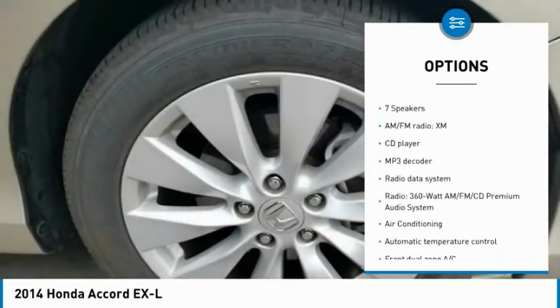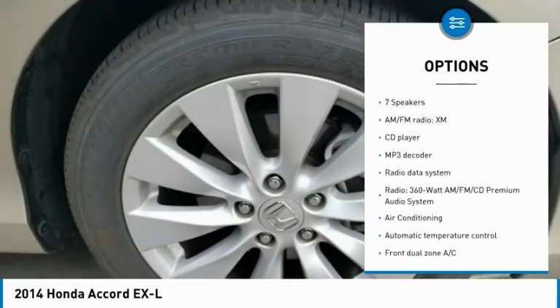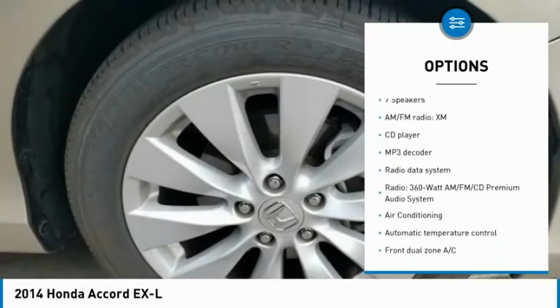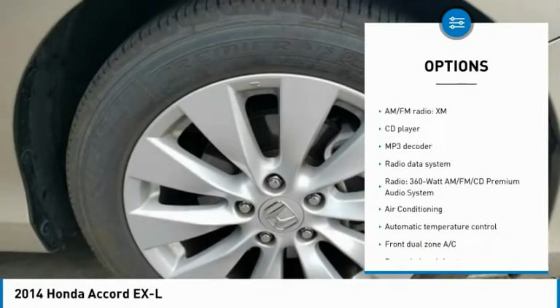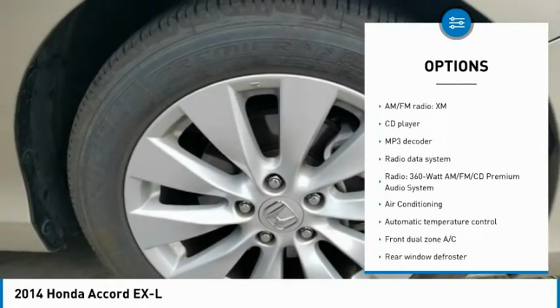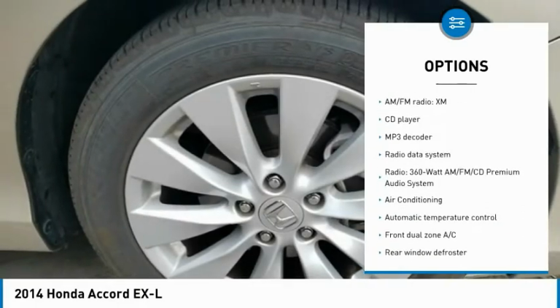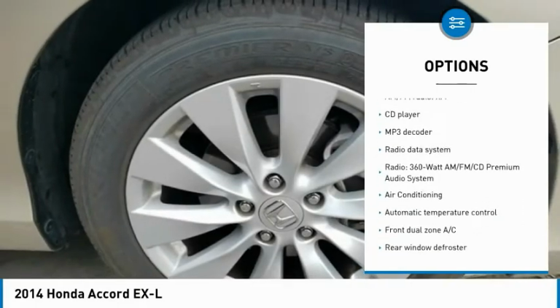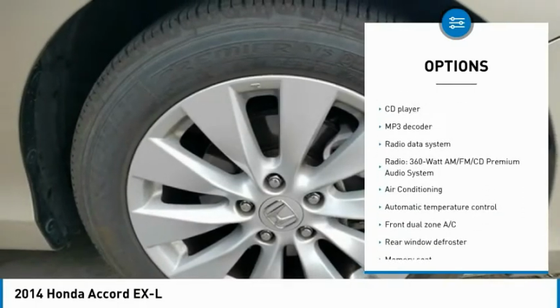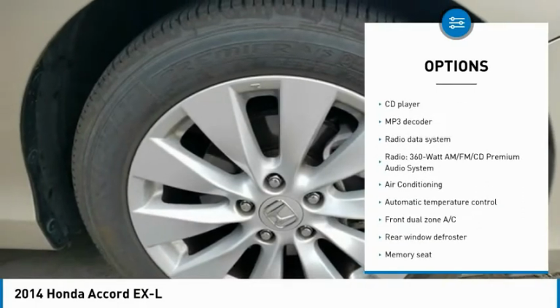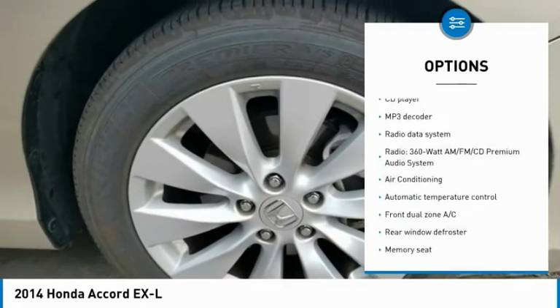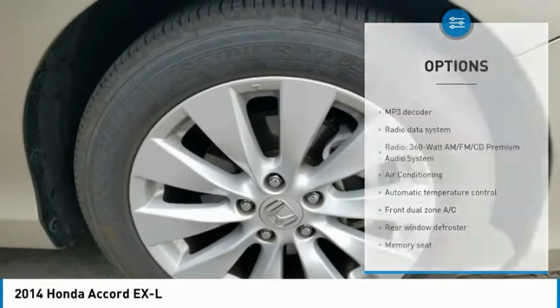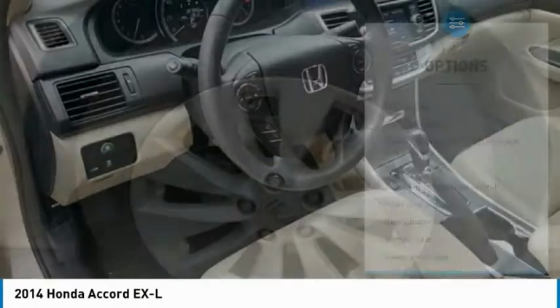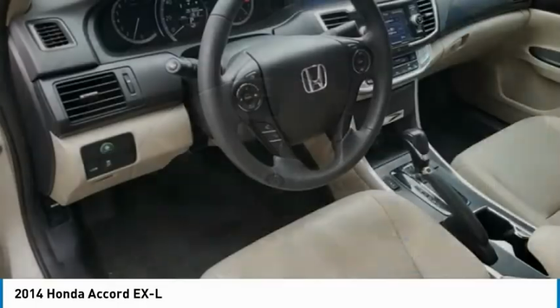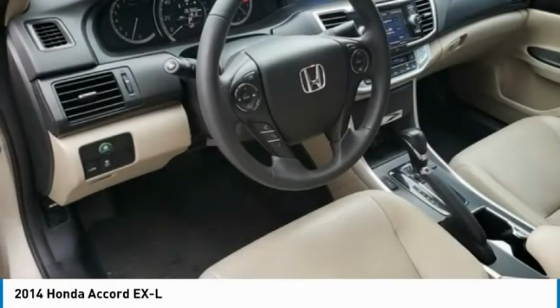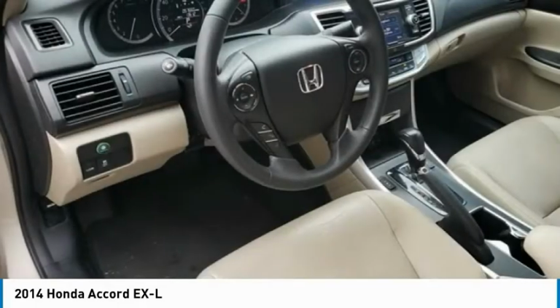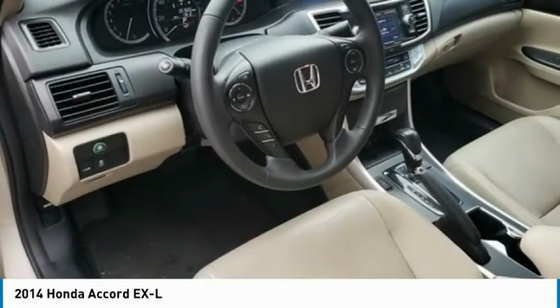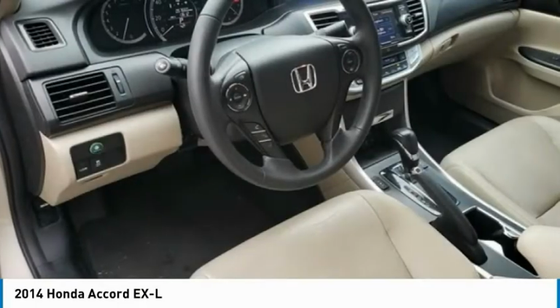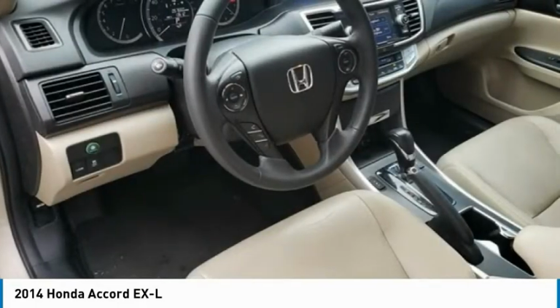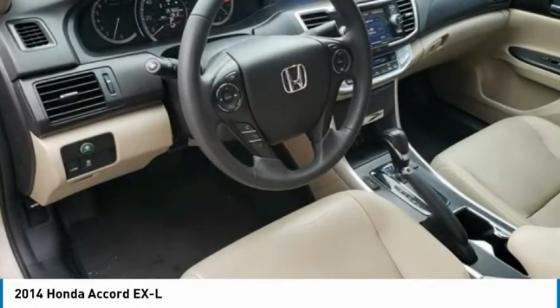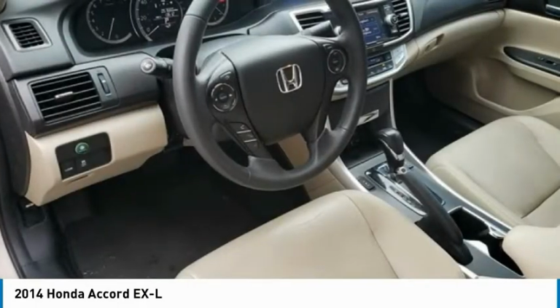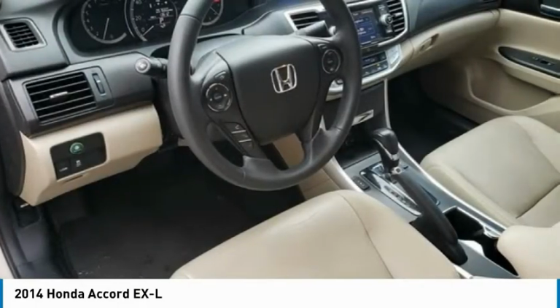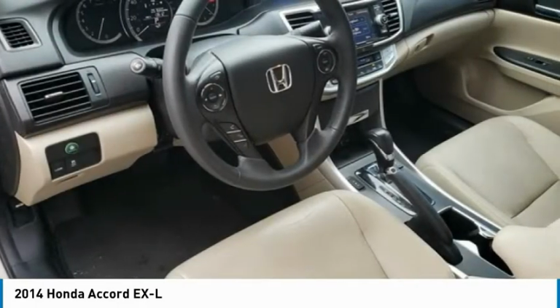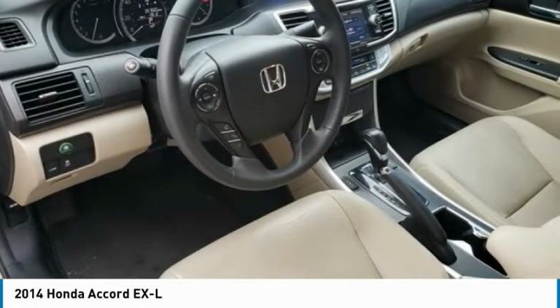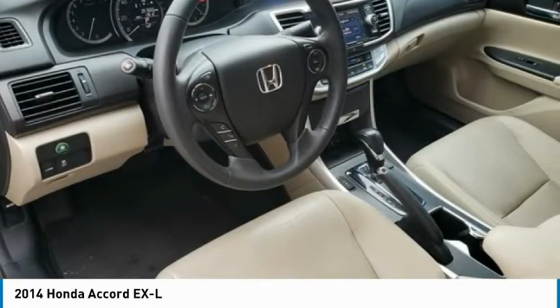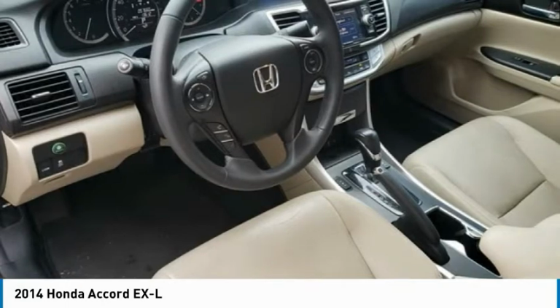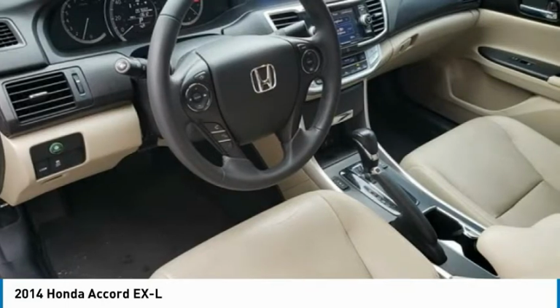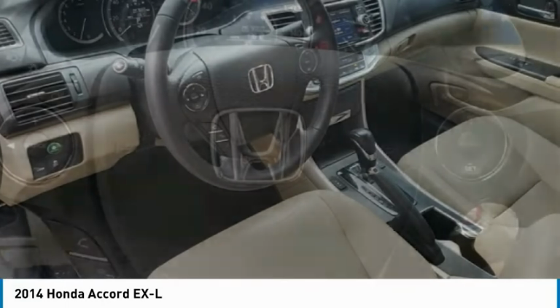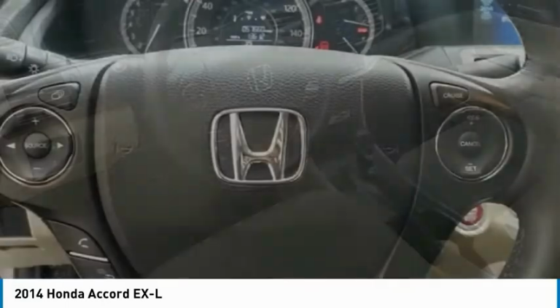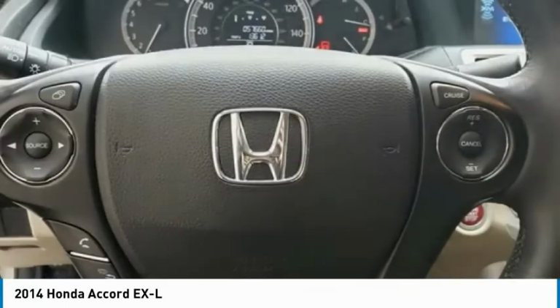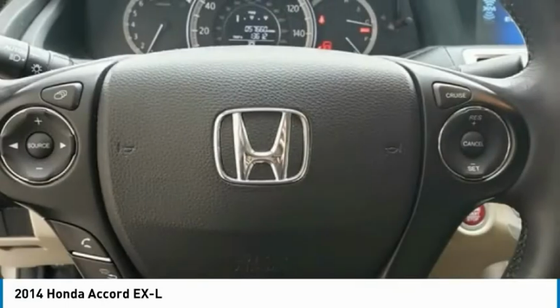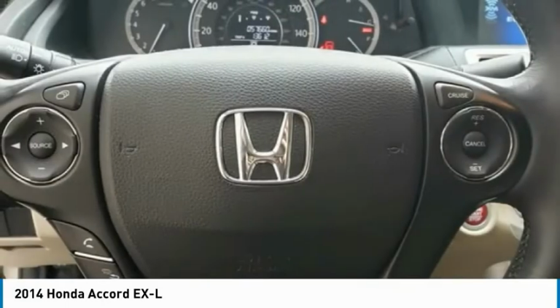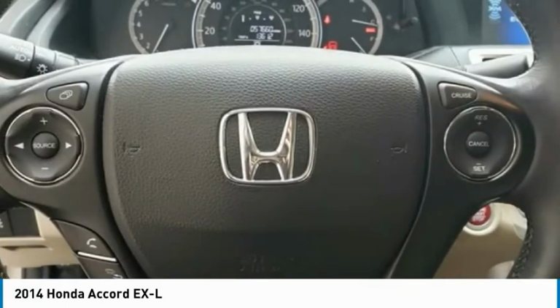Additional features include fog lights, speed control, four-wheel disc brakes, power moonroof, and rear window defroster.